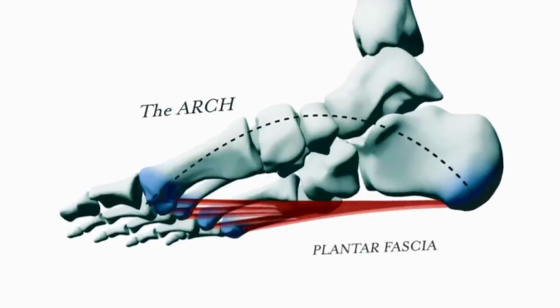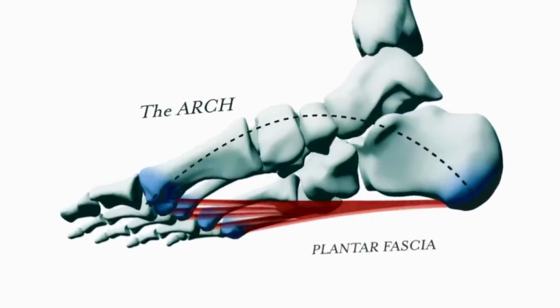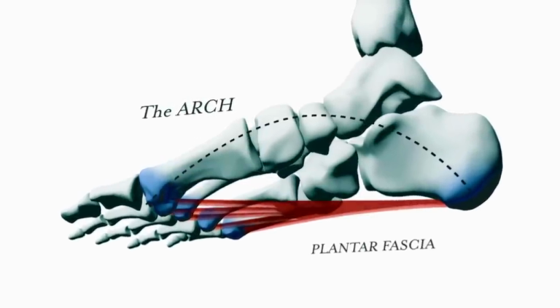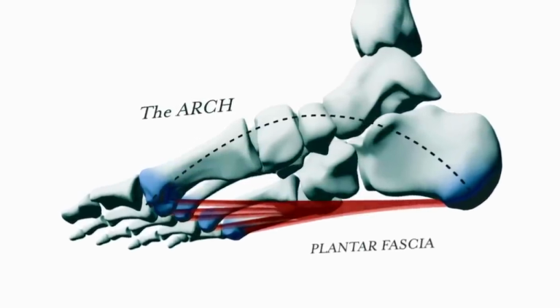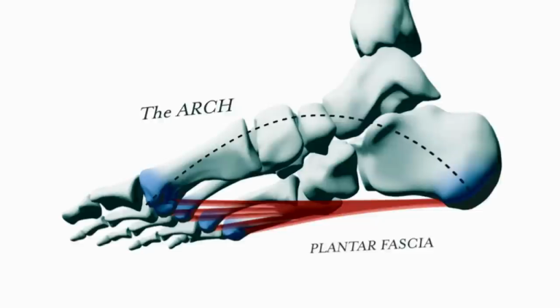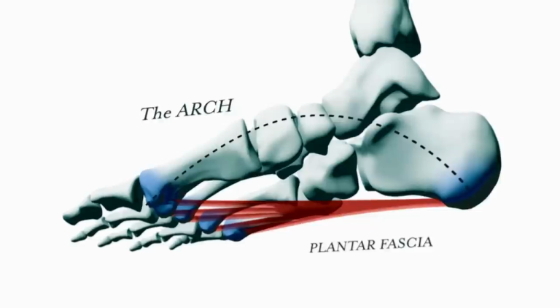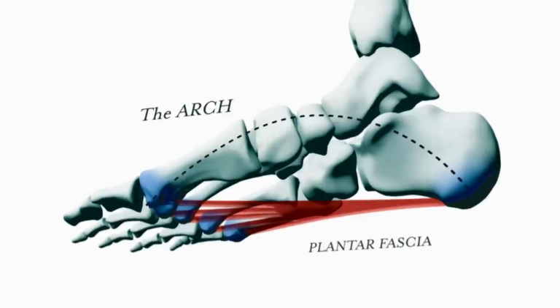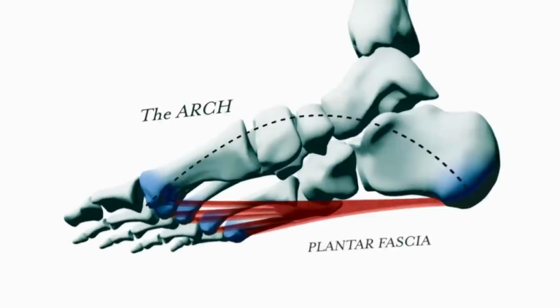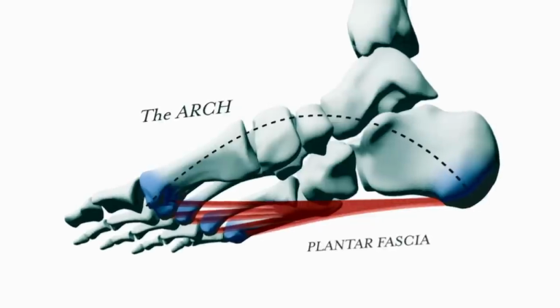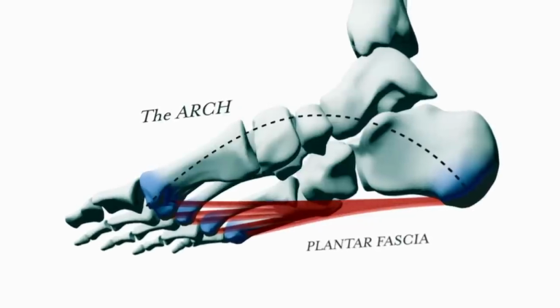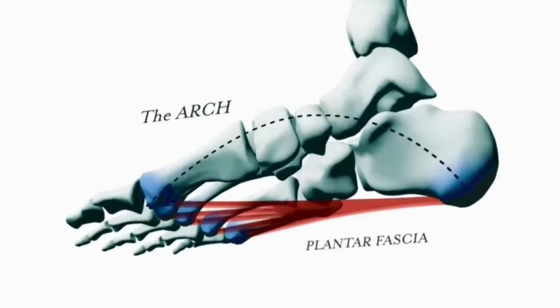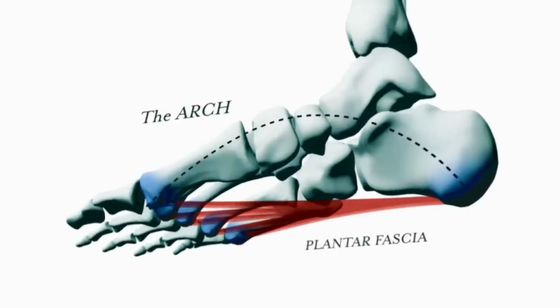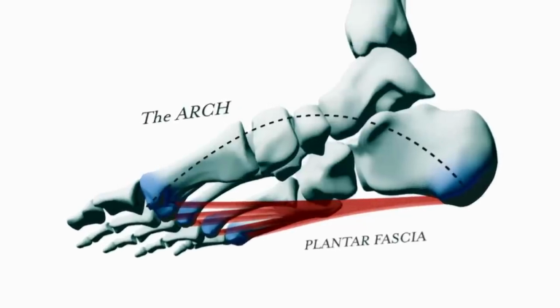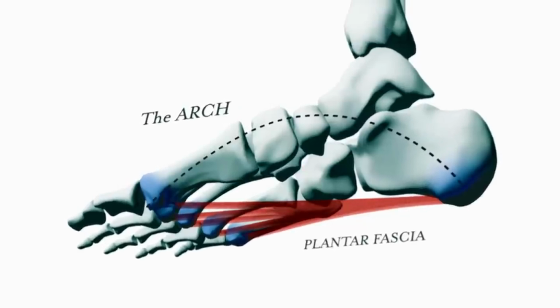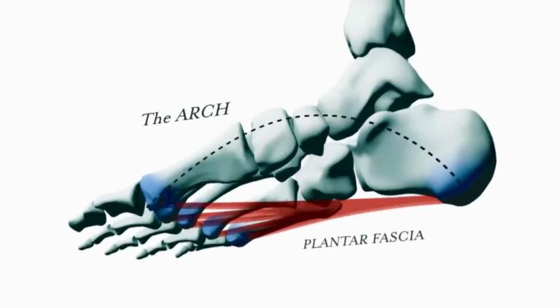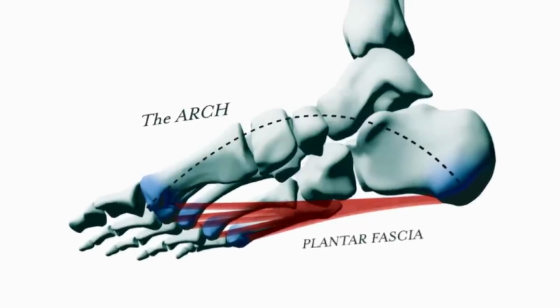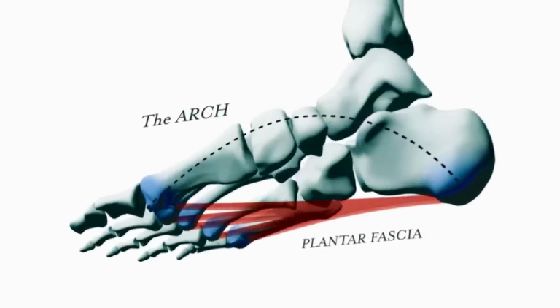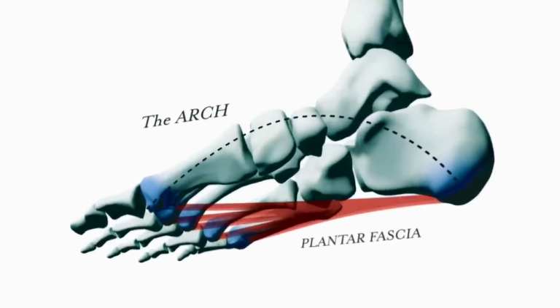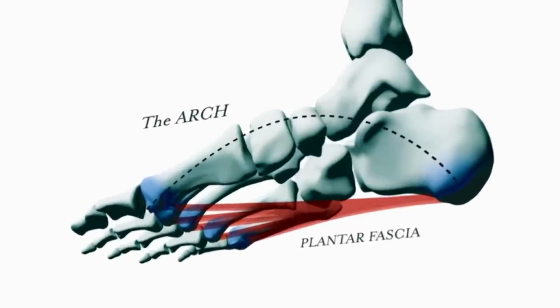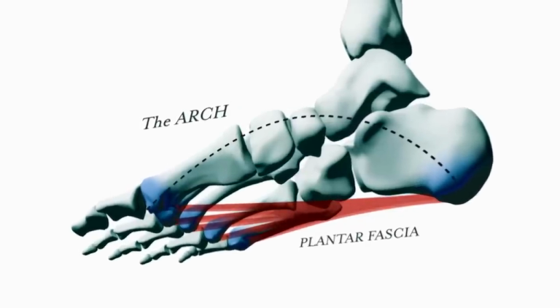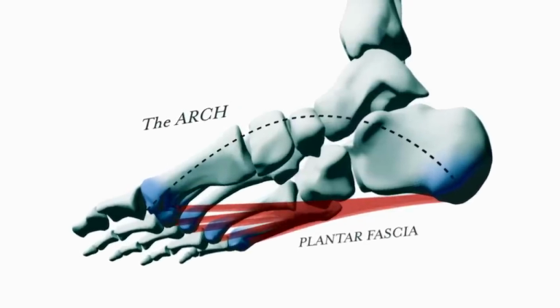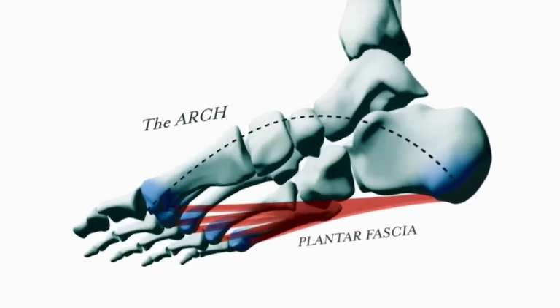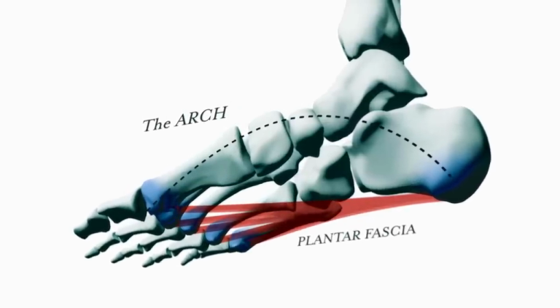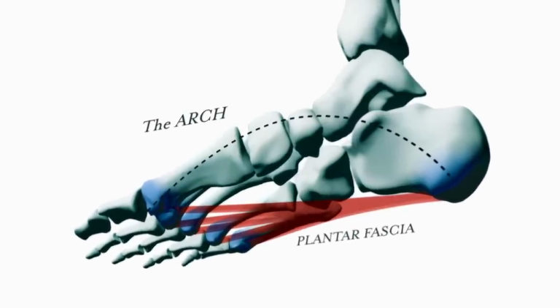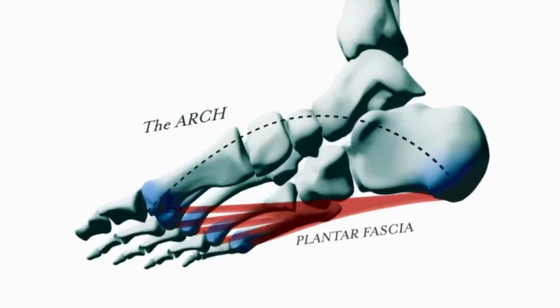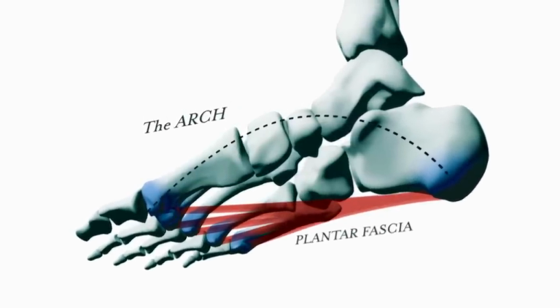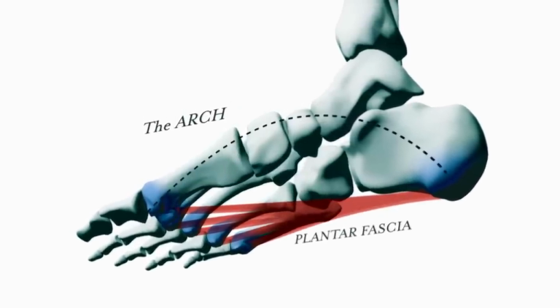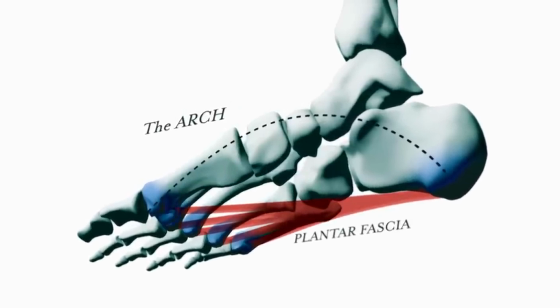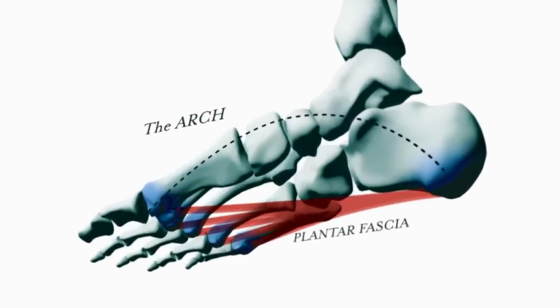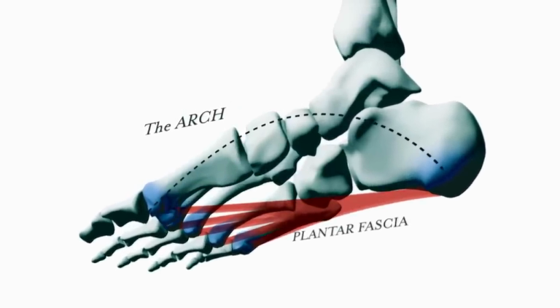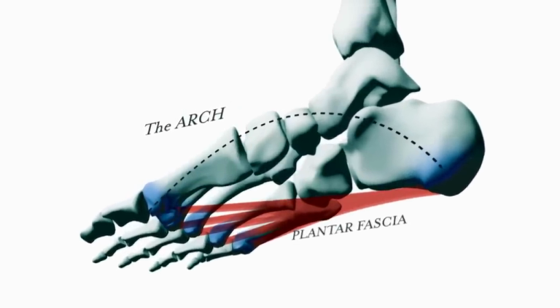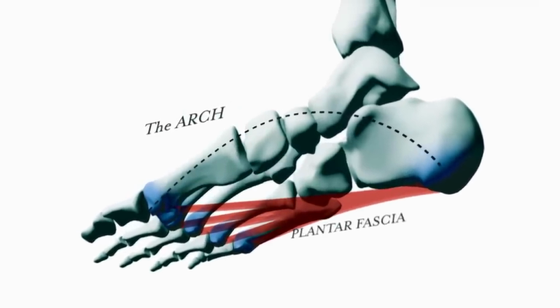It's a part of the foot most of us know very little about, yet it's crucial to the way our feet work.